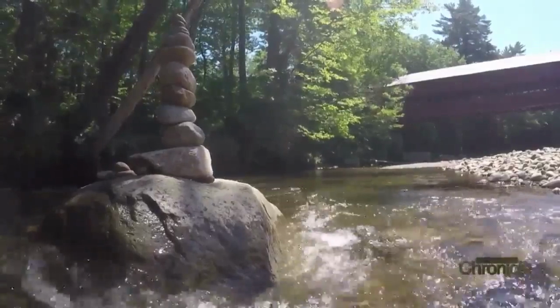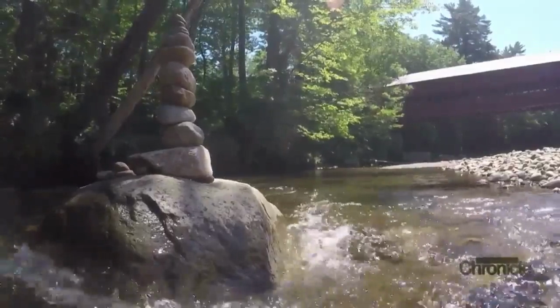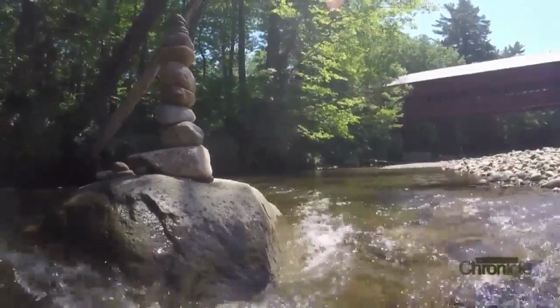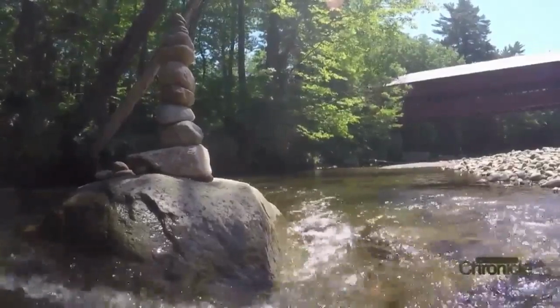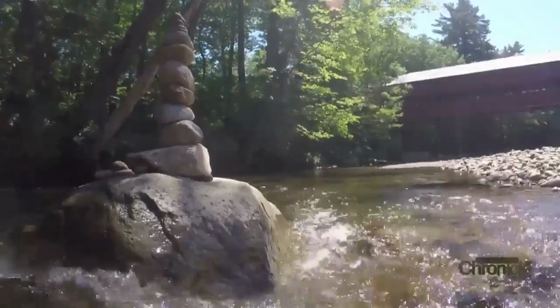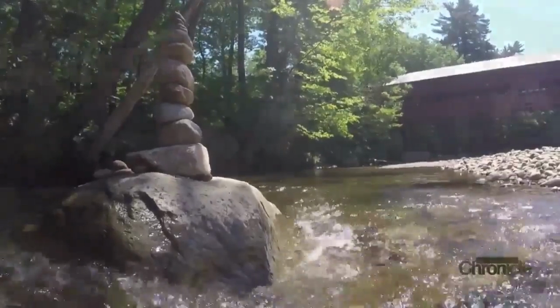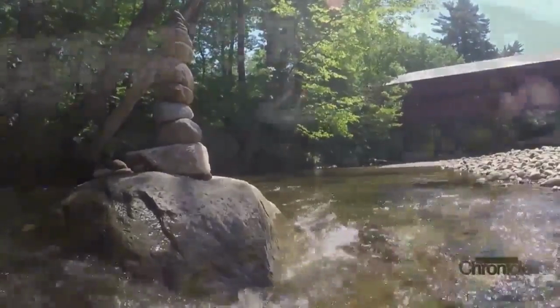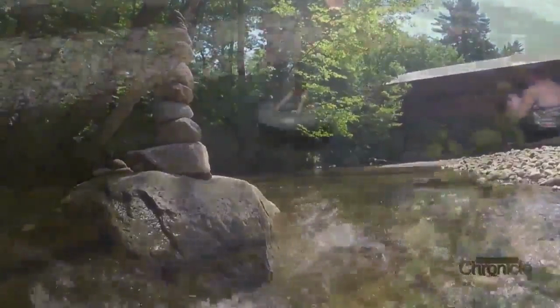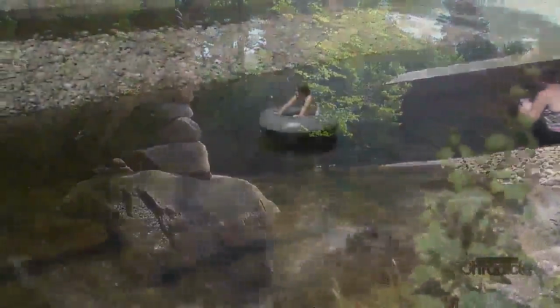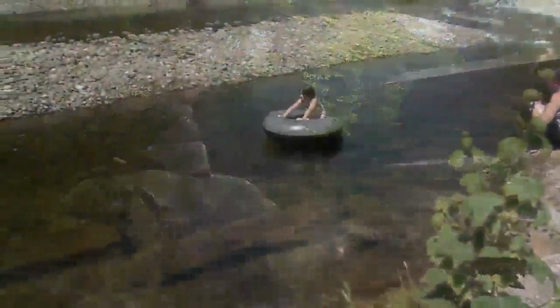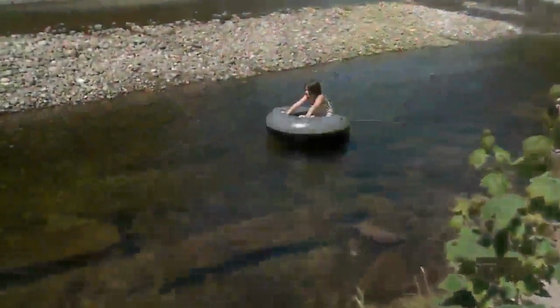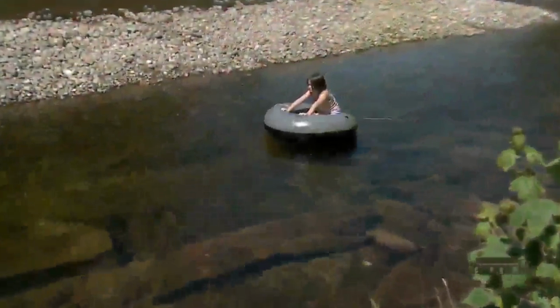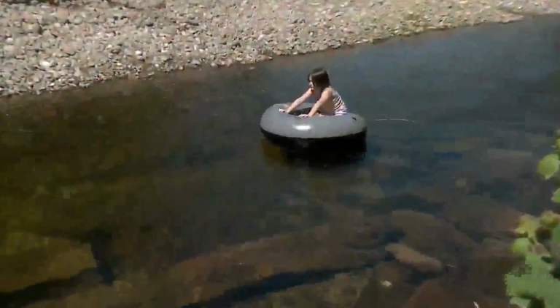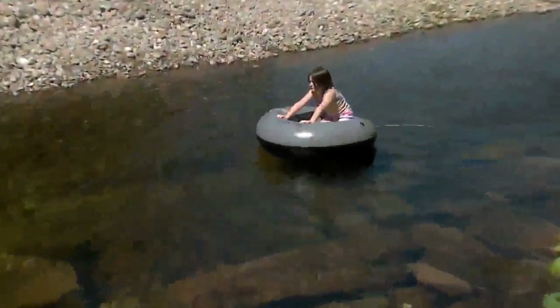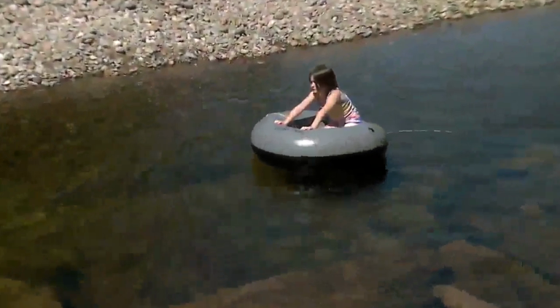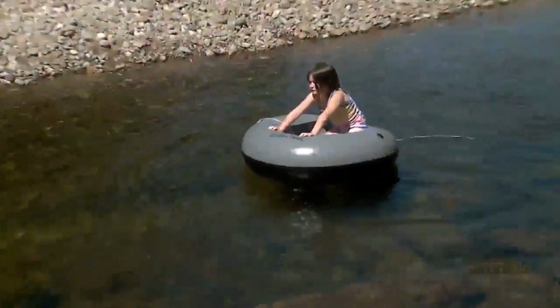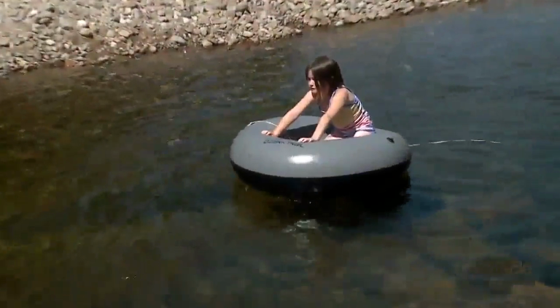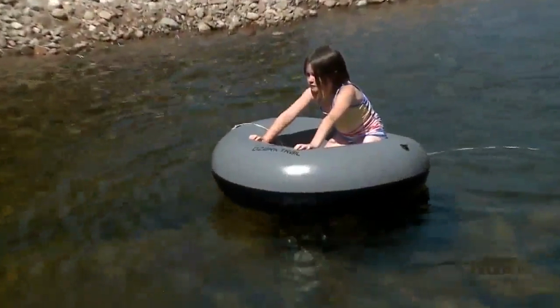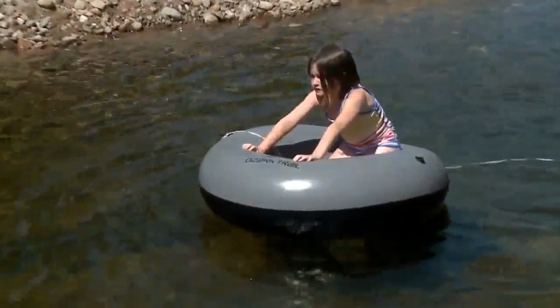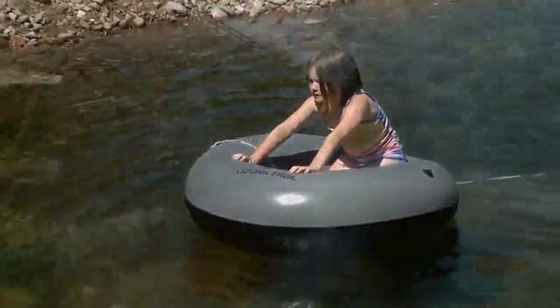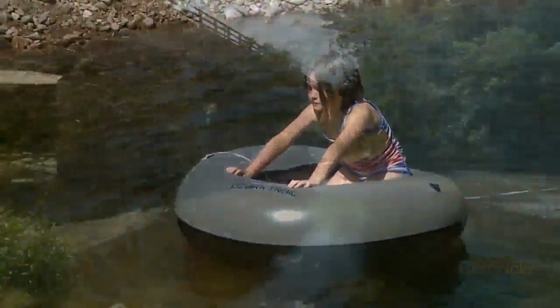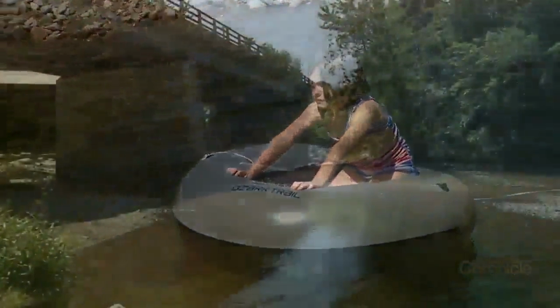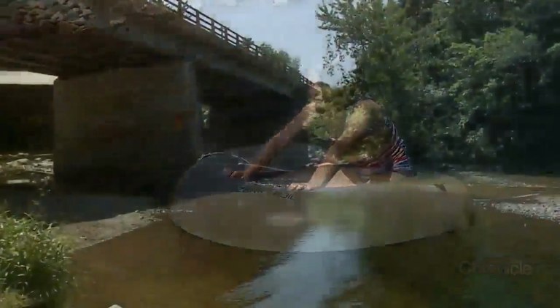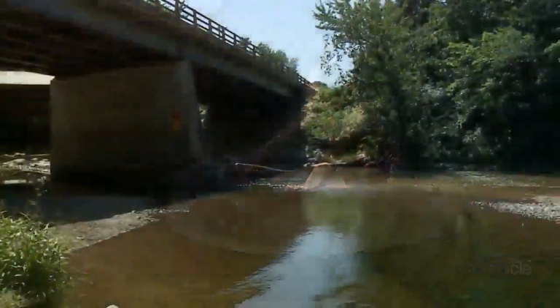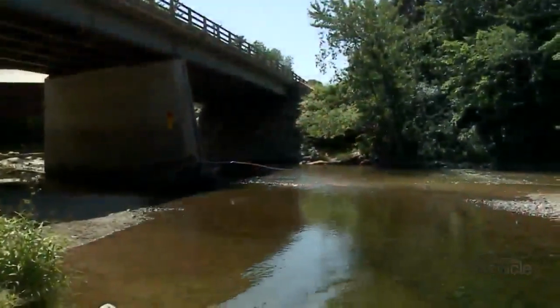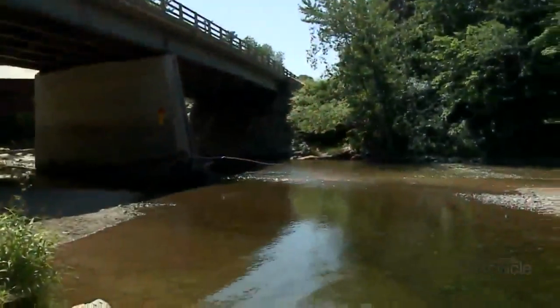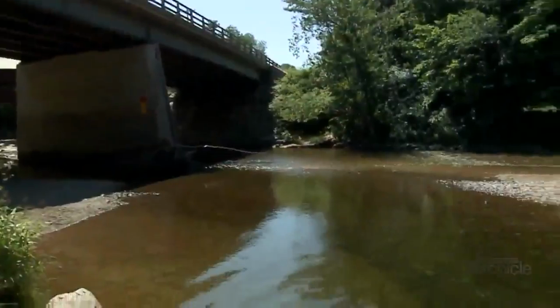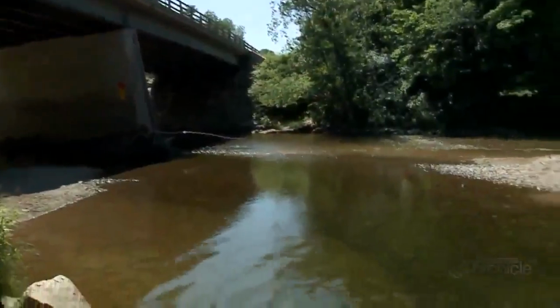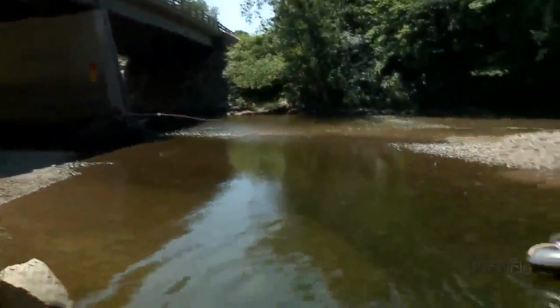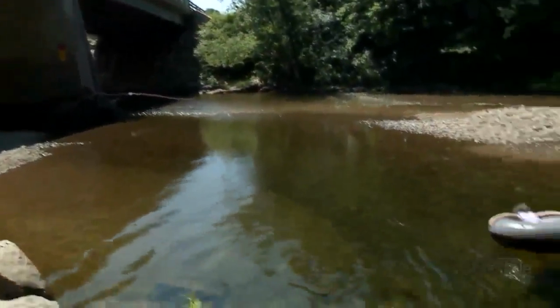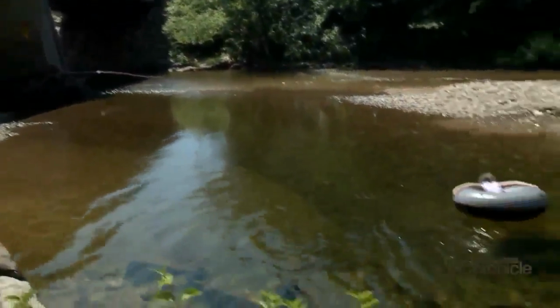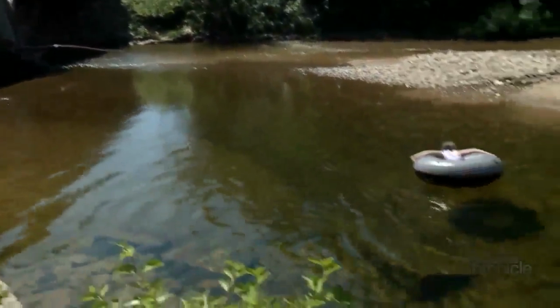Waking up in the morning and just having the sunrise and the covered bridges off the water — it's just spectacular.